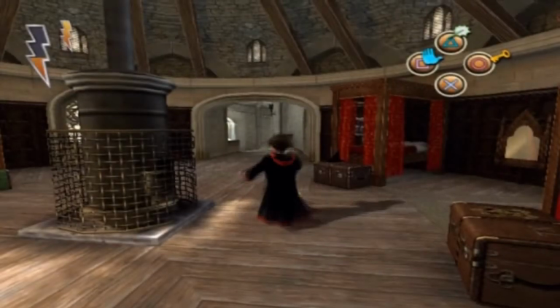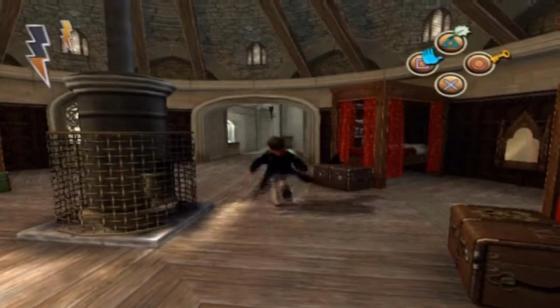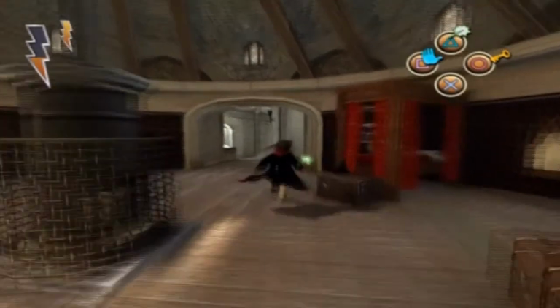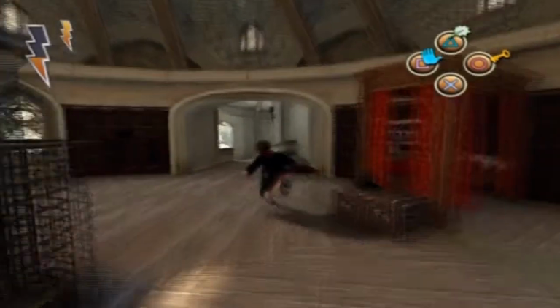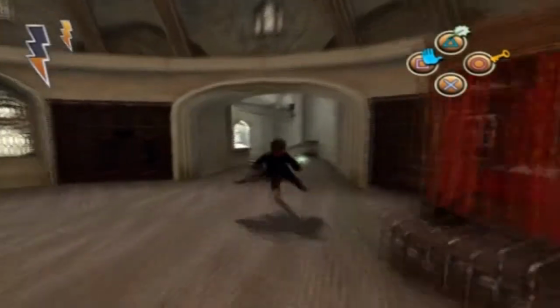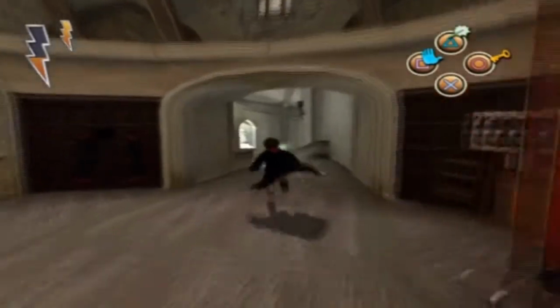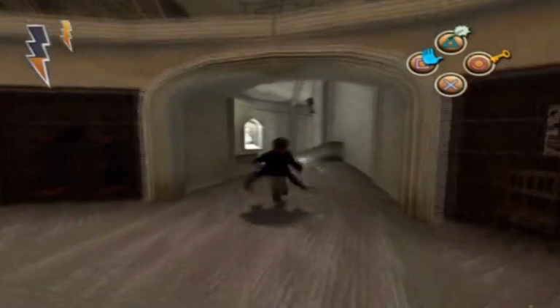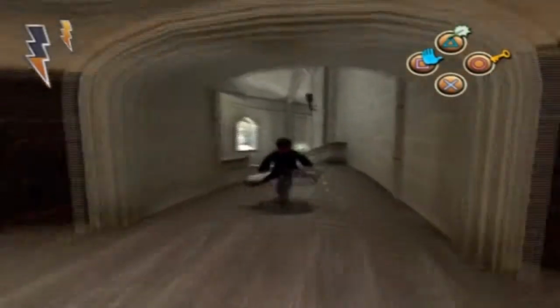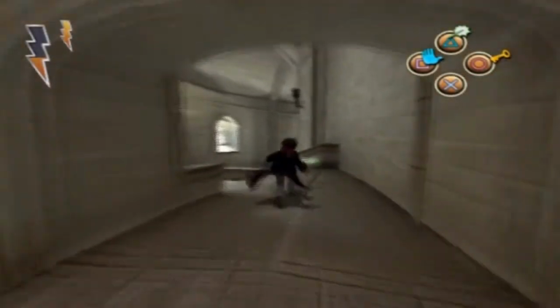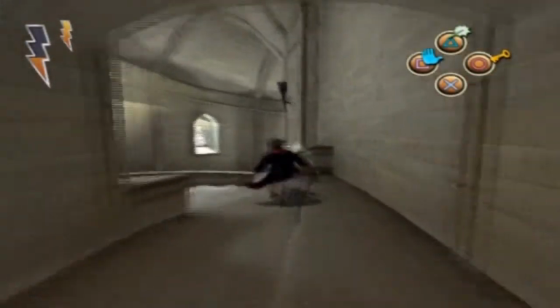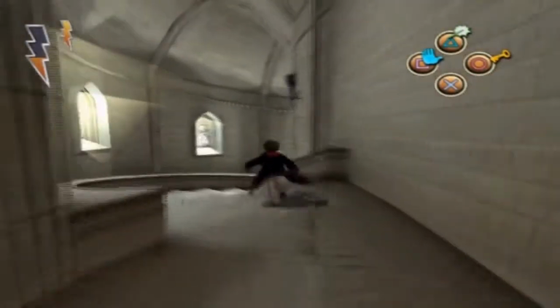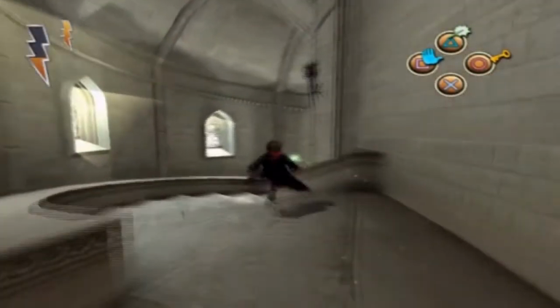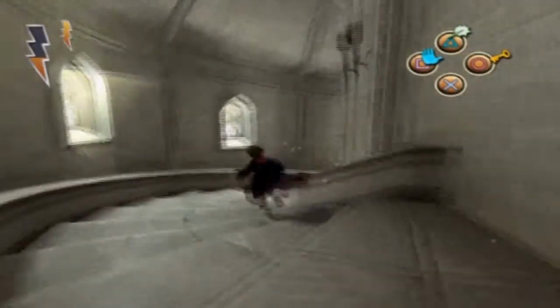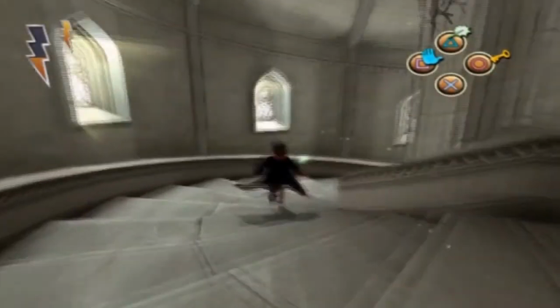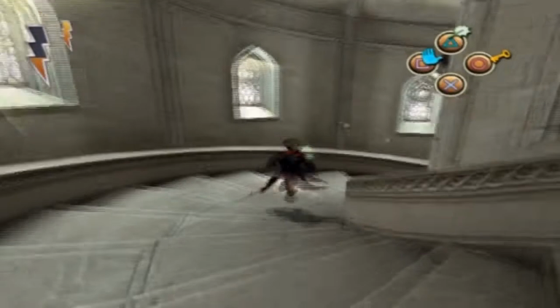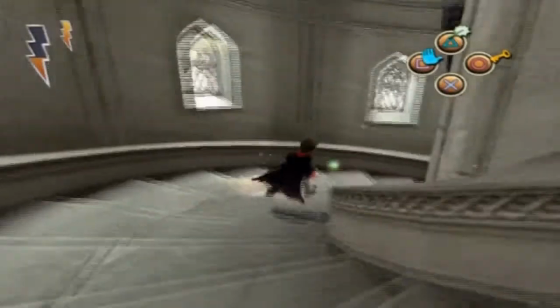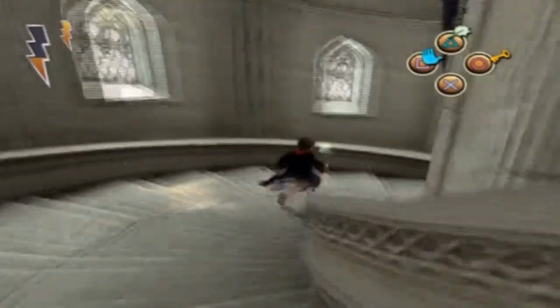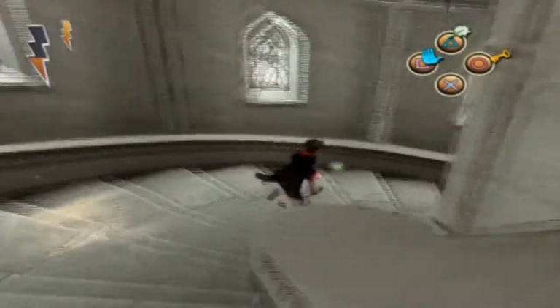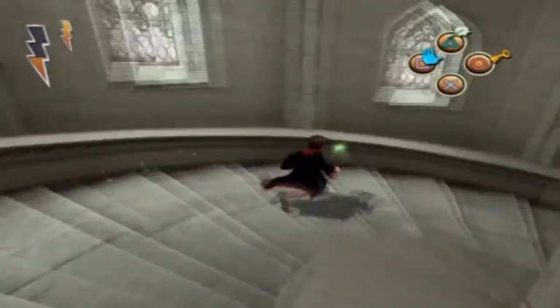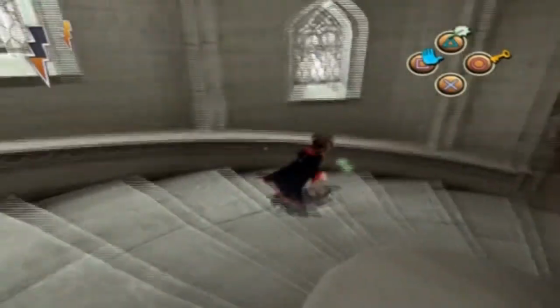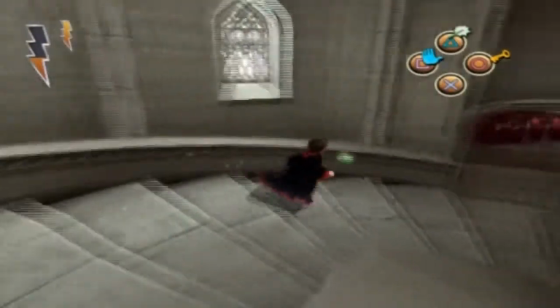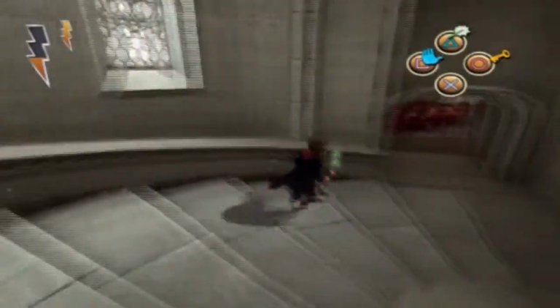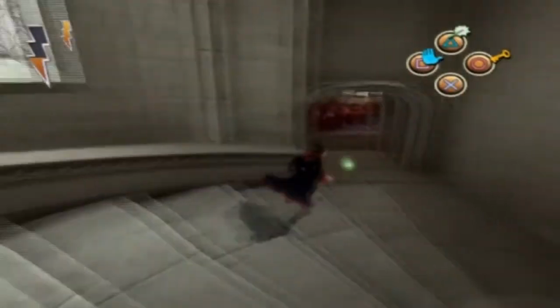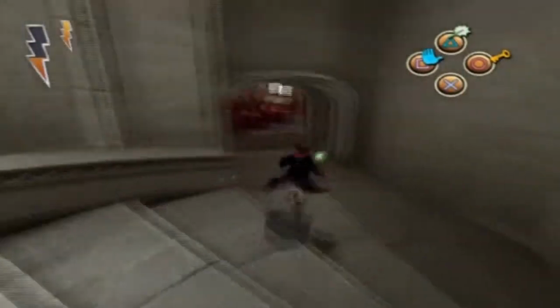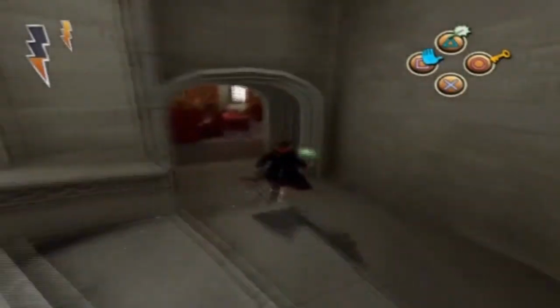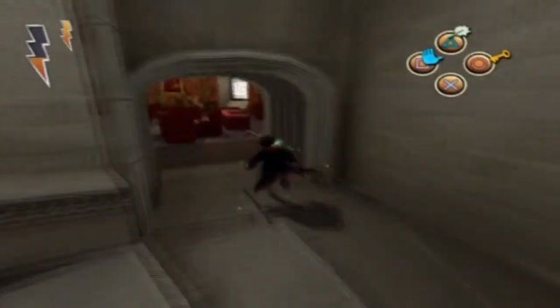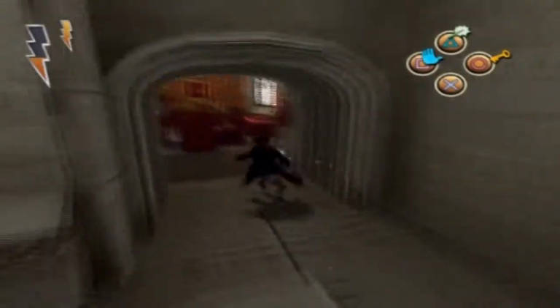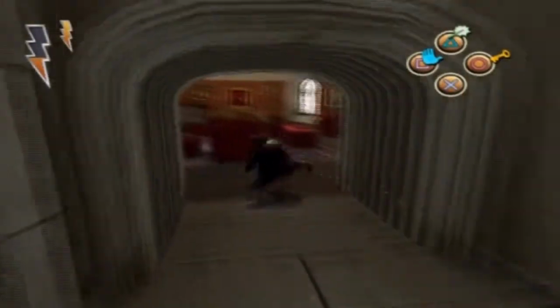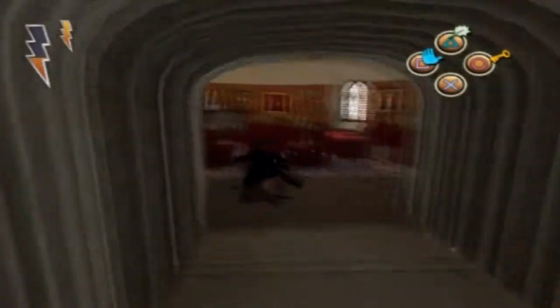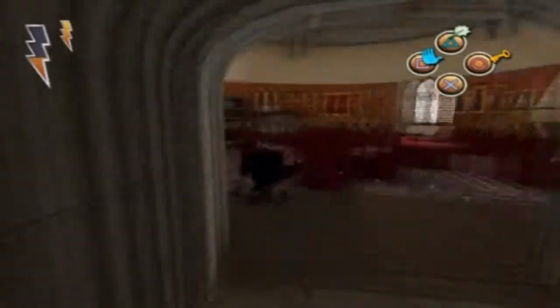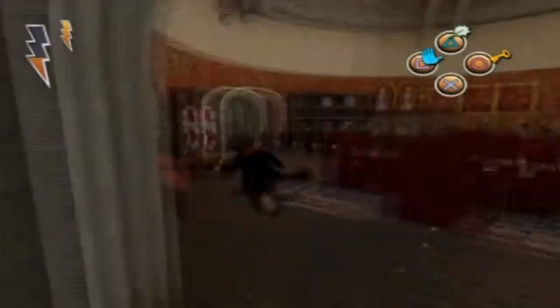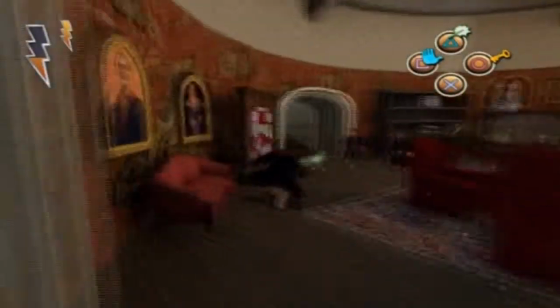Welcome back to the Harry Potter and the Philosopher's Stone on the PlayStation 2 walkthrough. This is part 8 and this is our second day at Hogwarts.